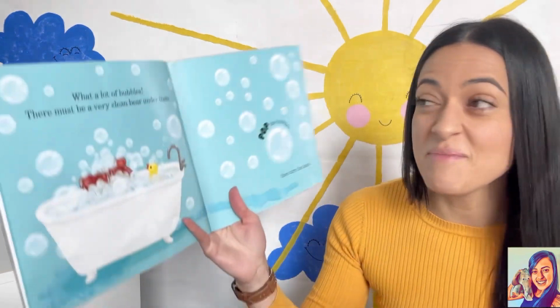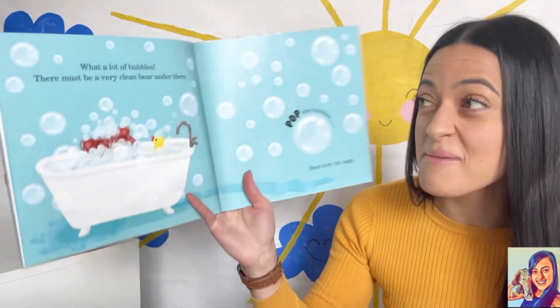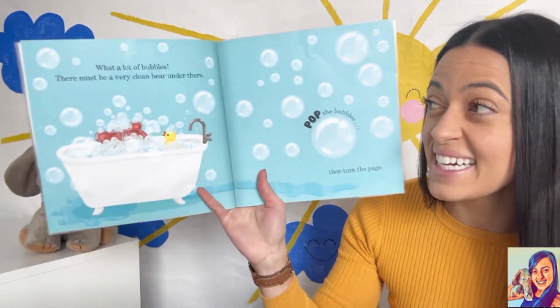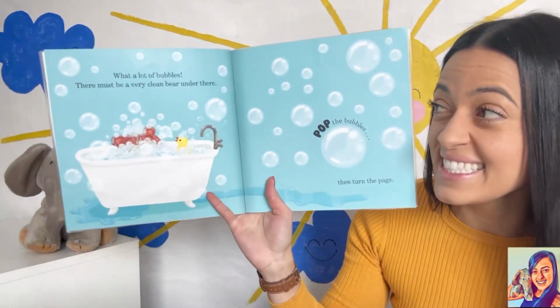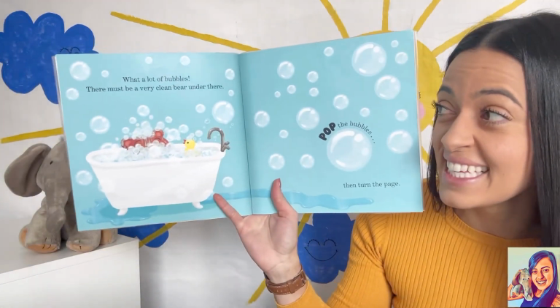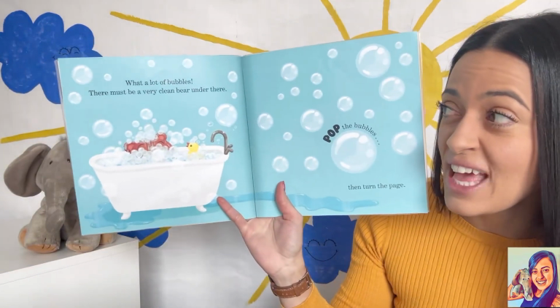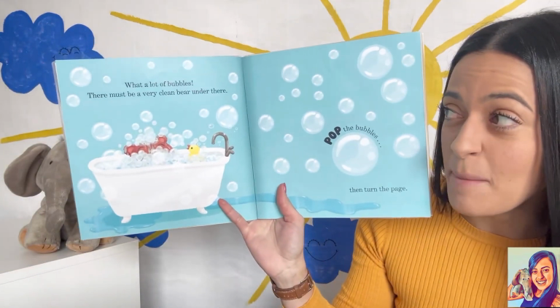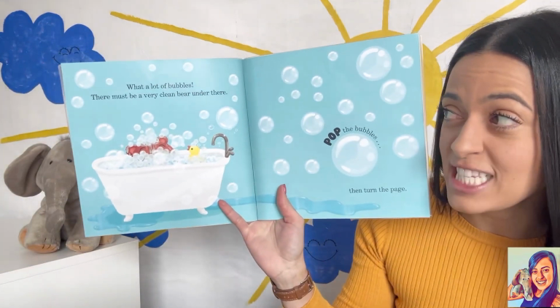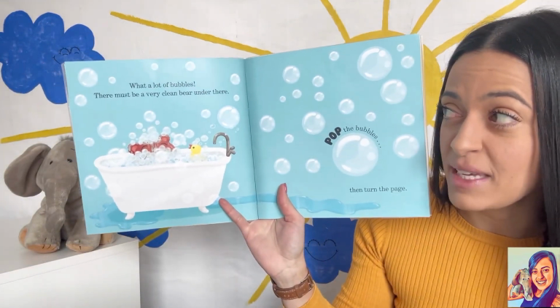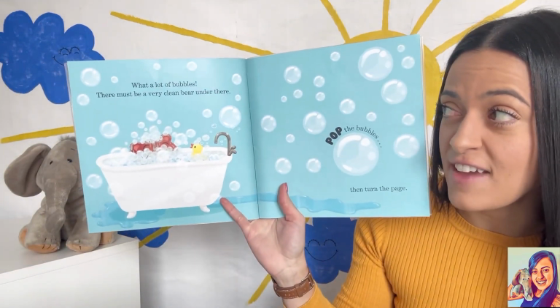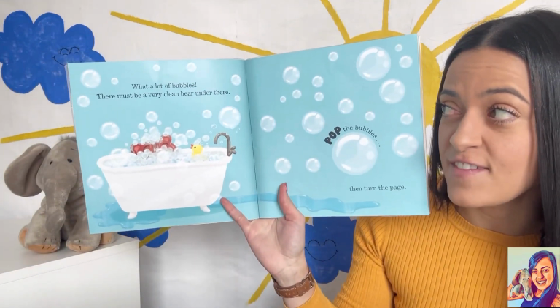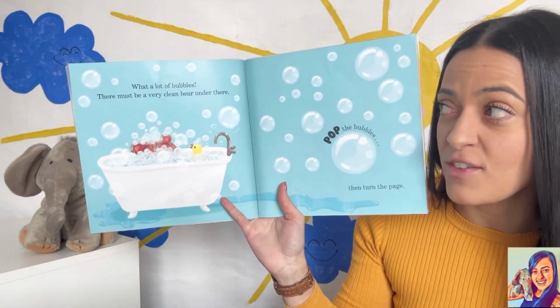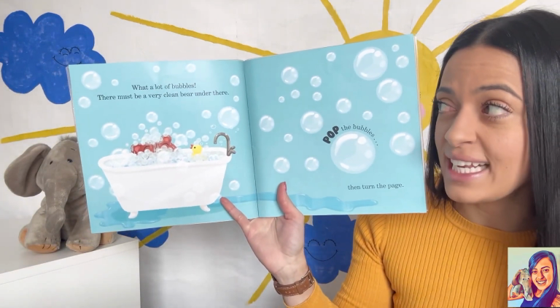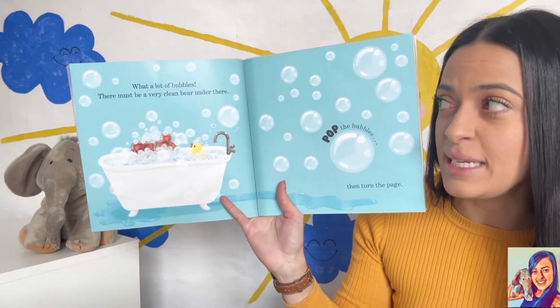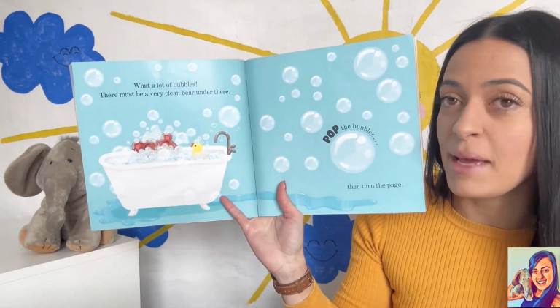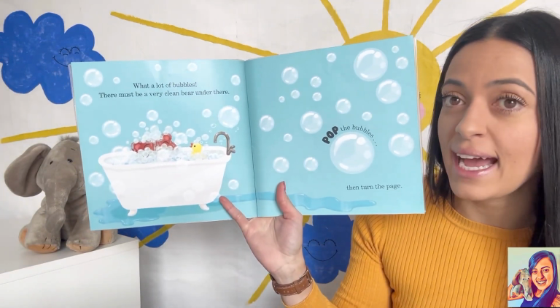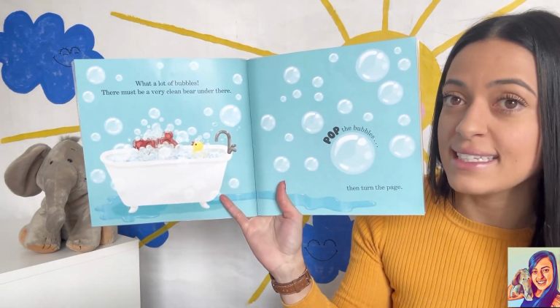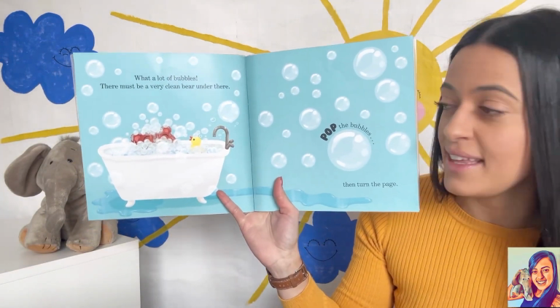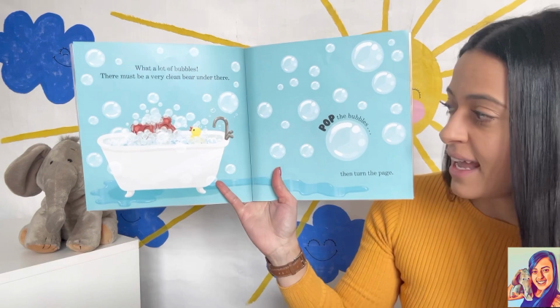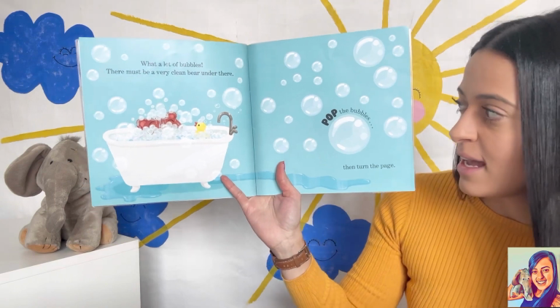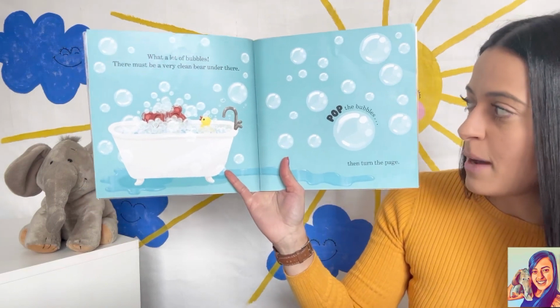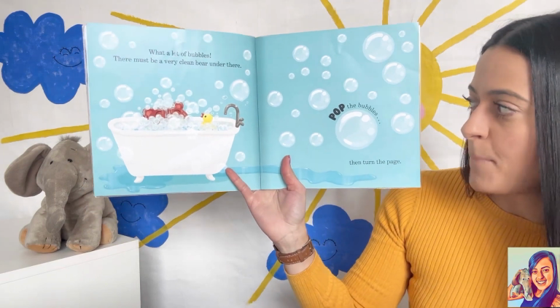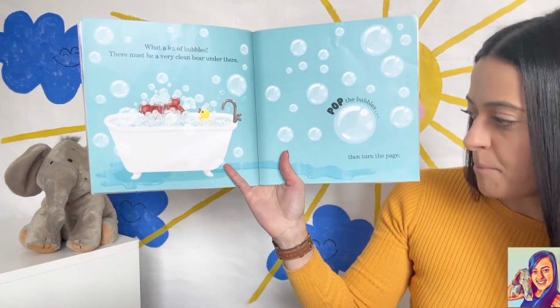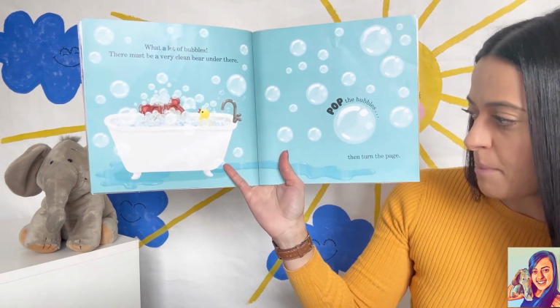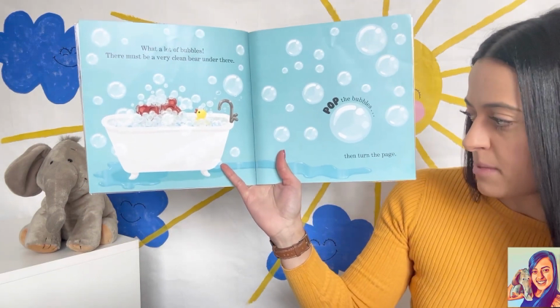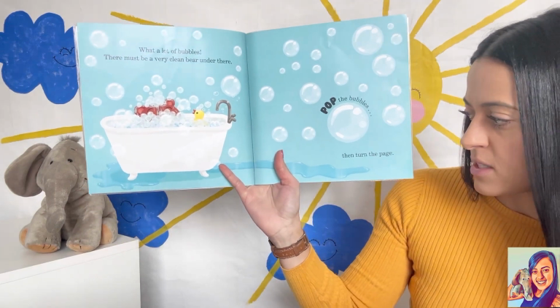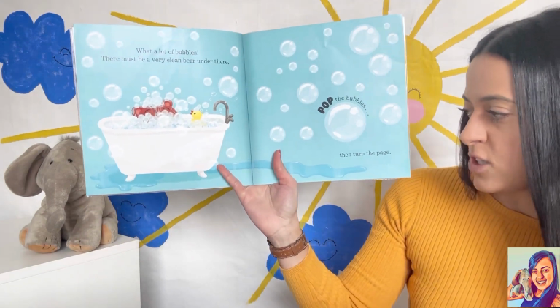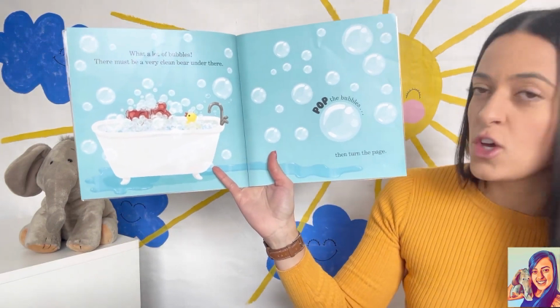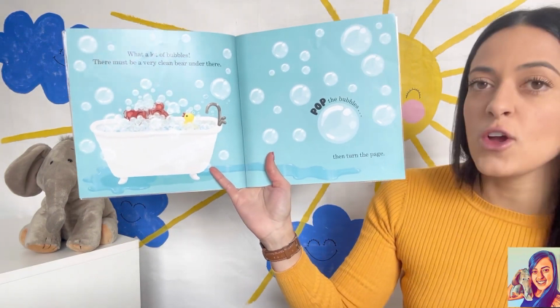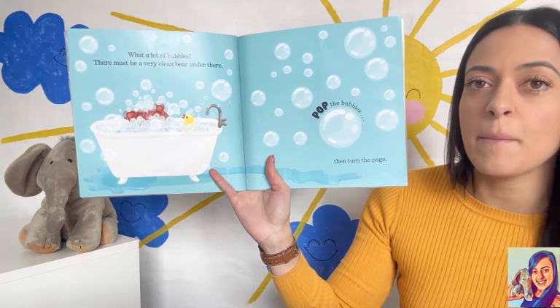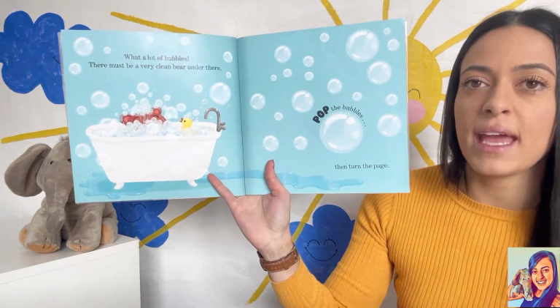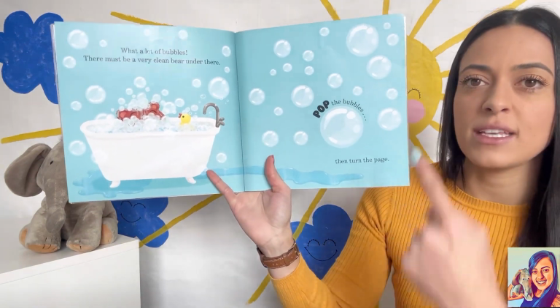What a lot of bubbles! There must be a very clean bear under there. Pop the bubbles, then turn the page.